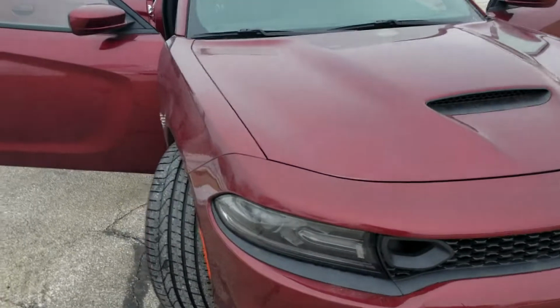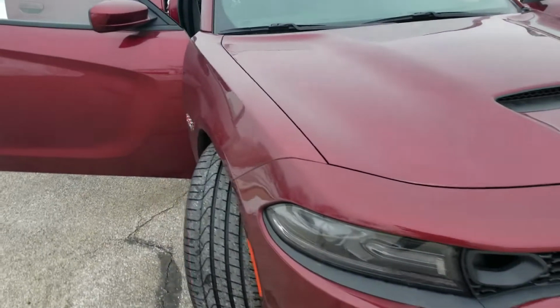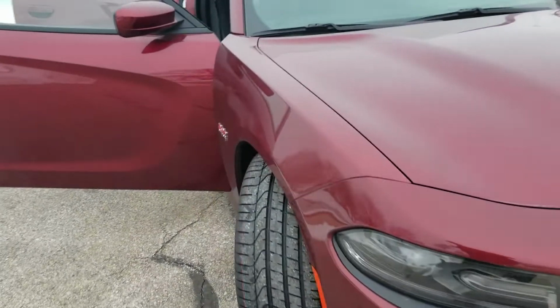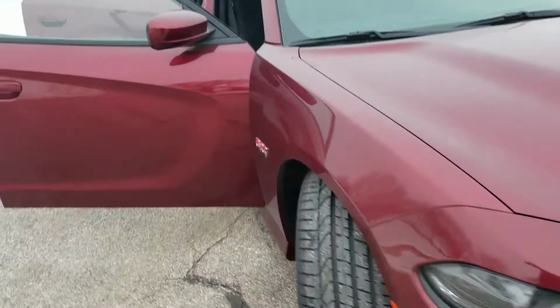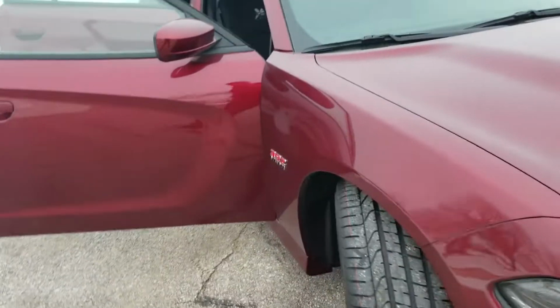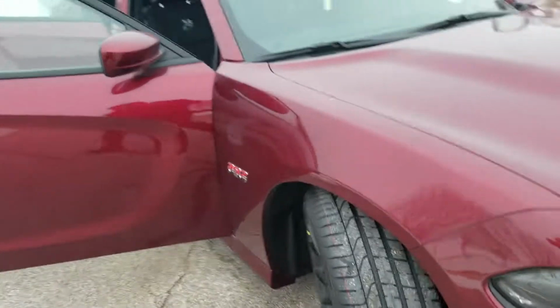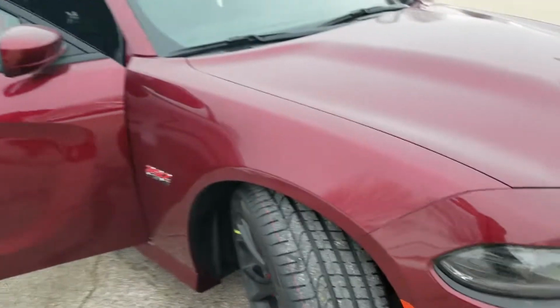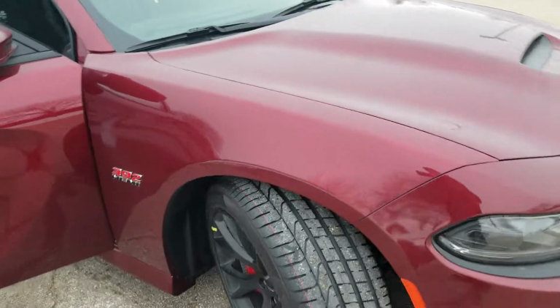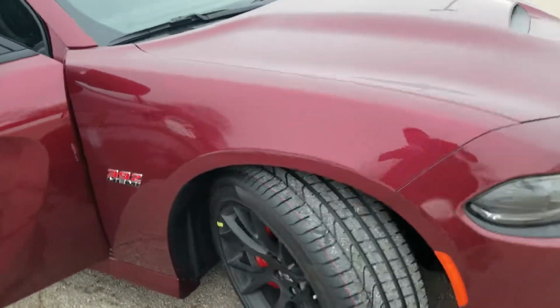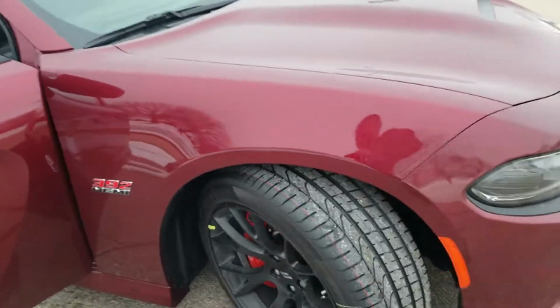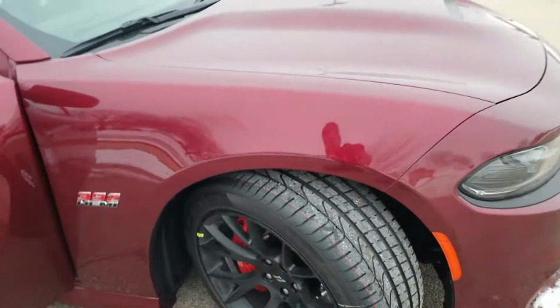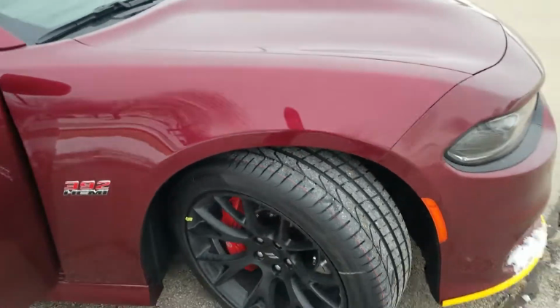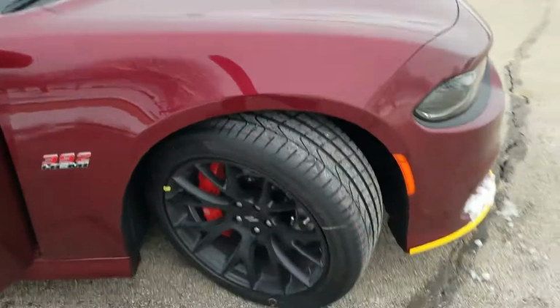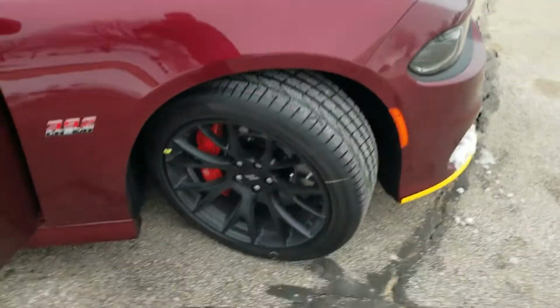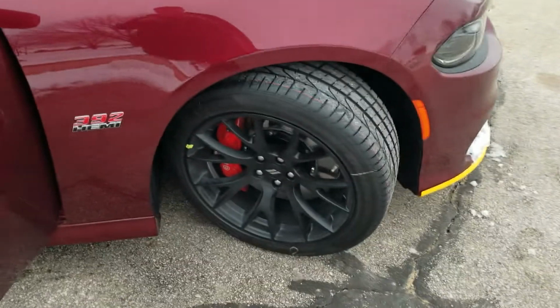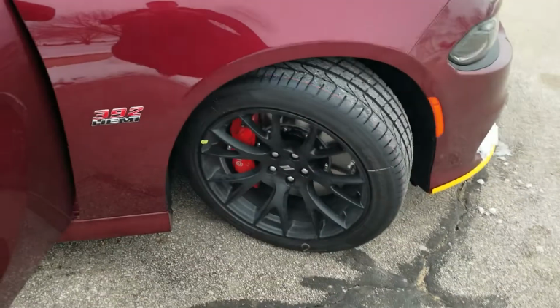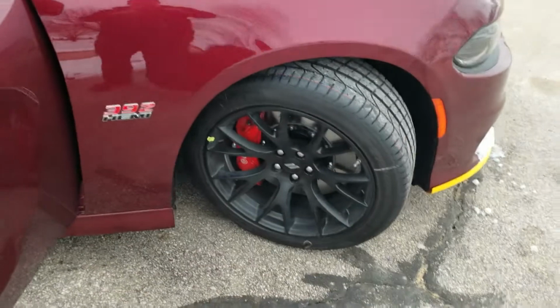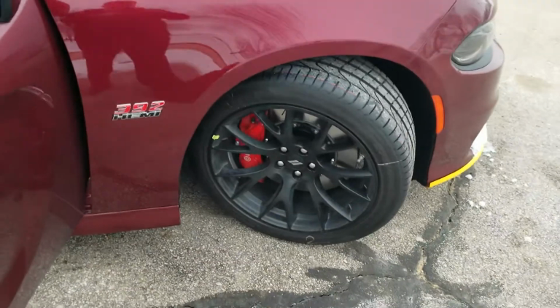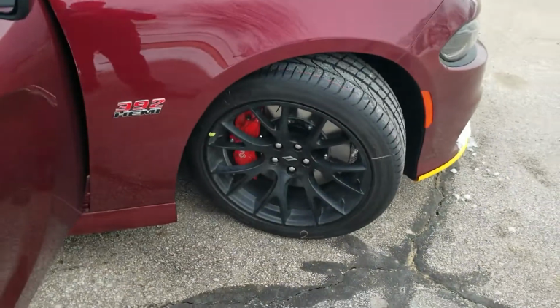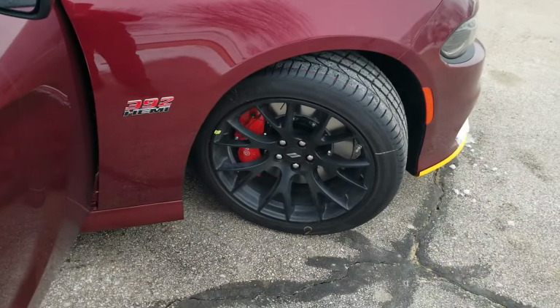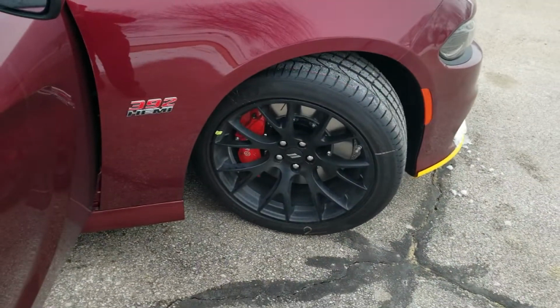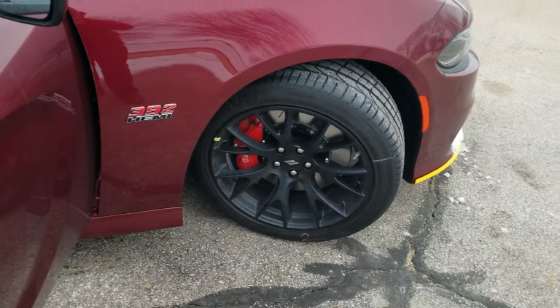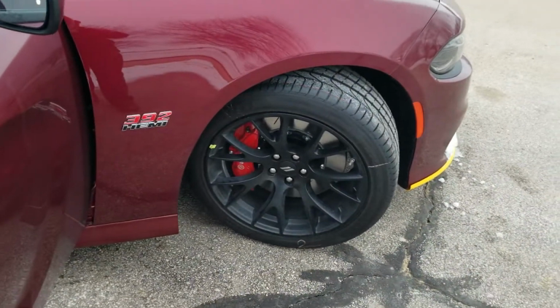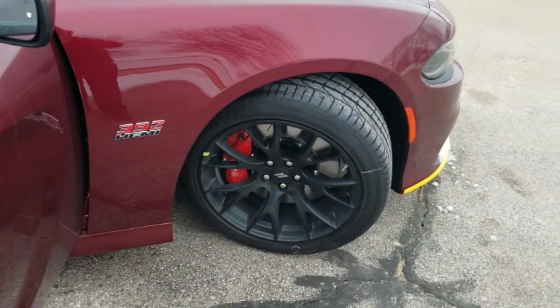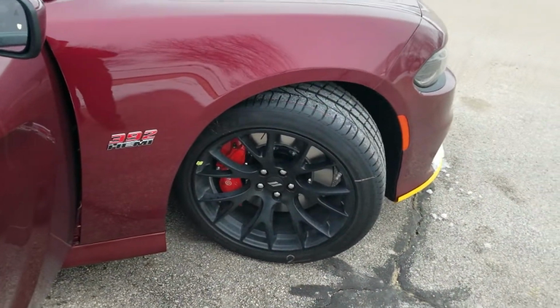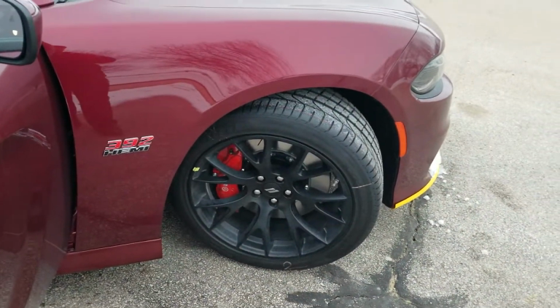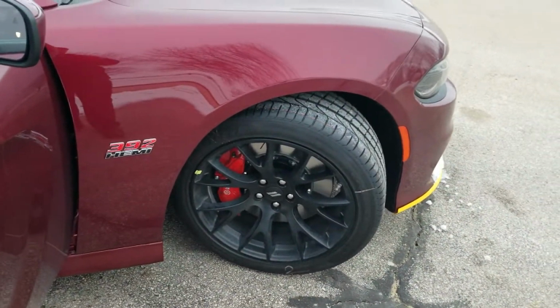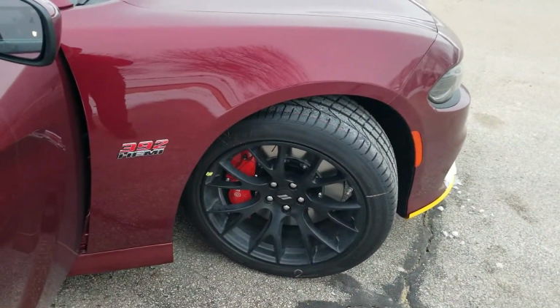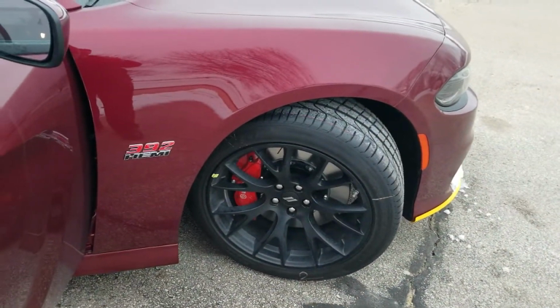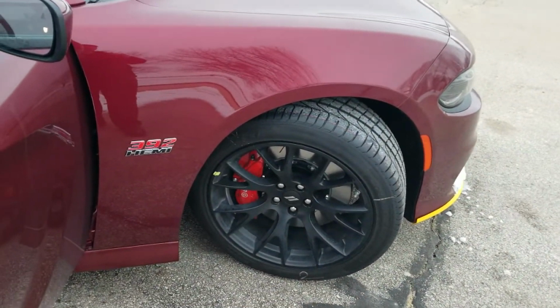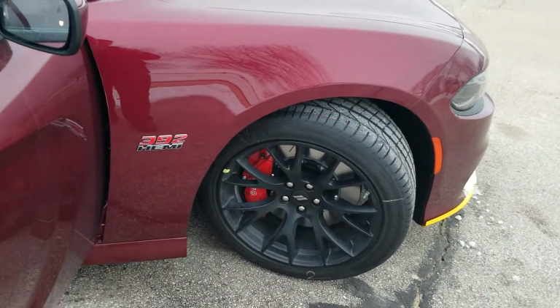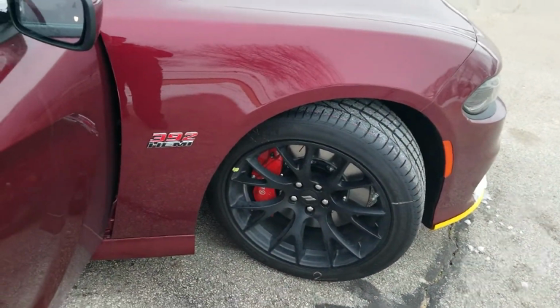Swinging around on the sides, it's got the 20-inch black forged wheels. You can see the nice 392 badge in there.